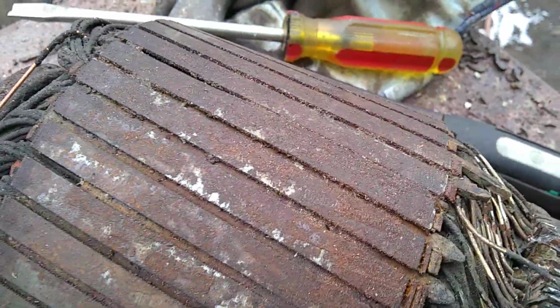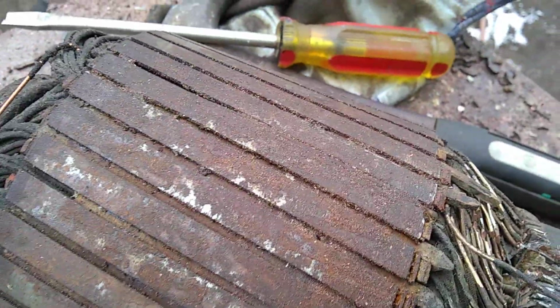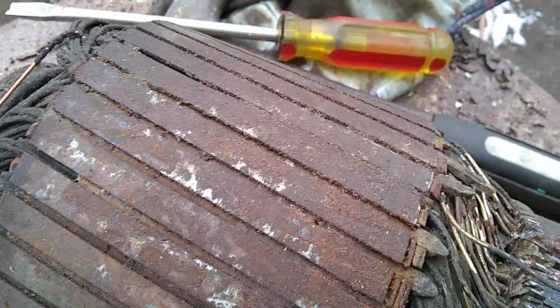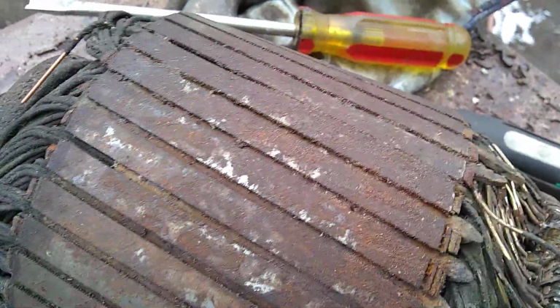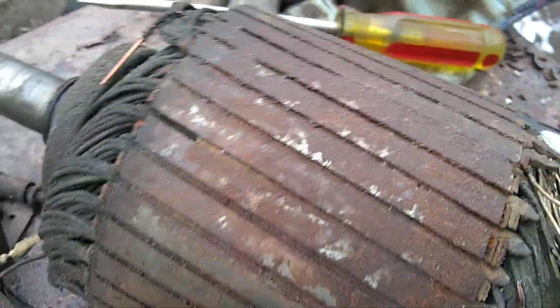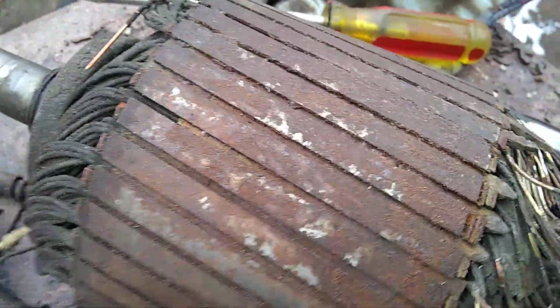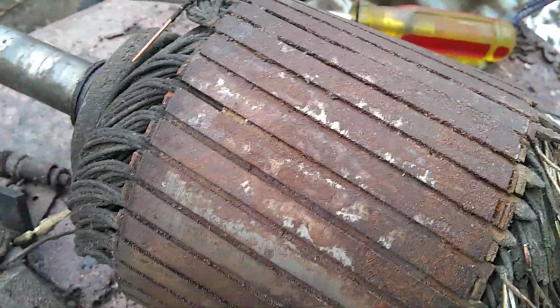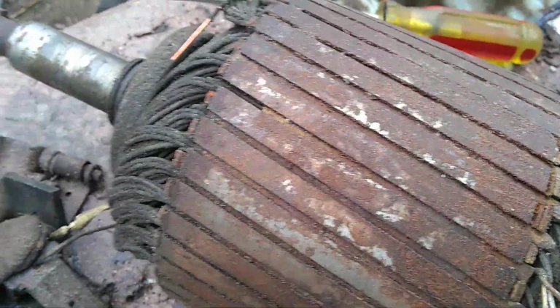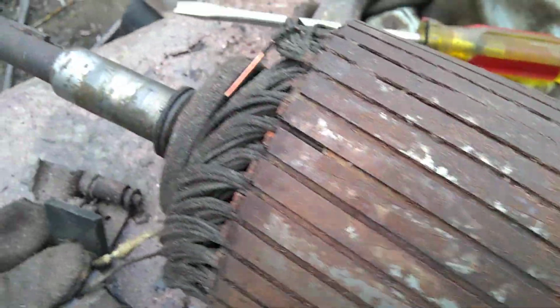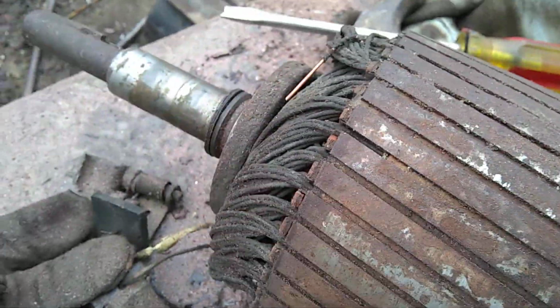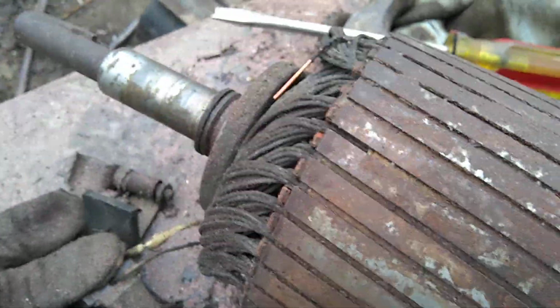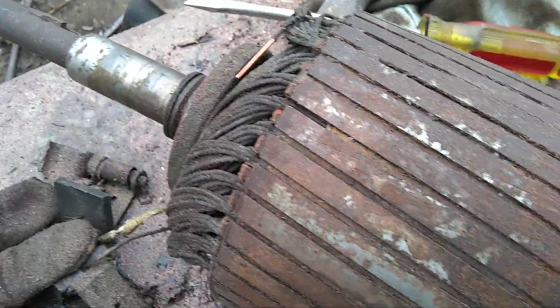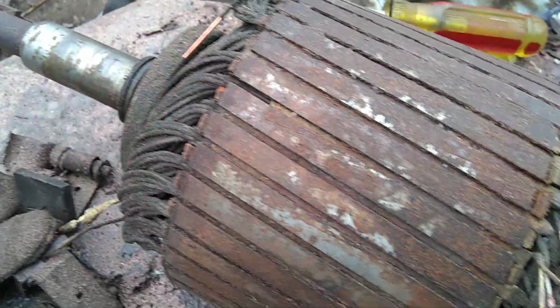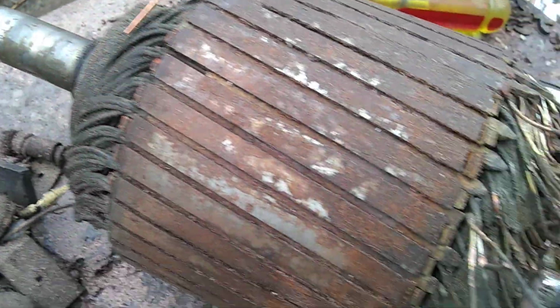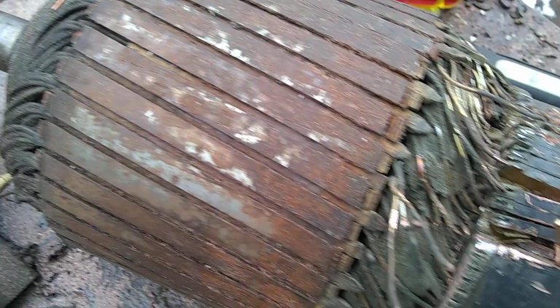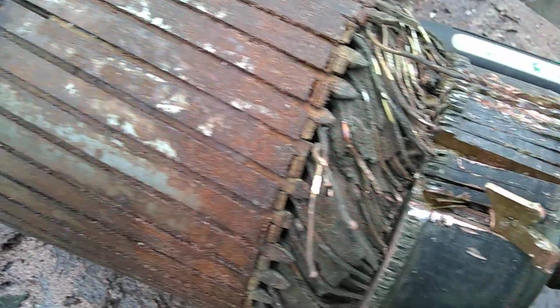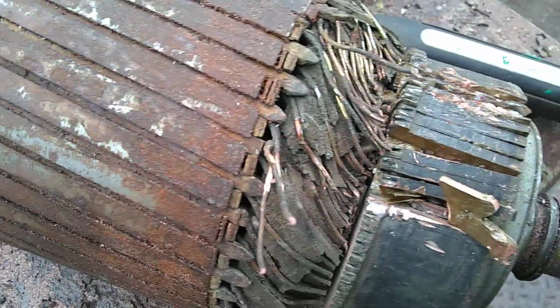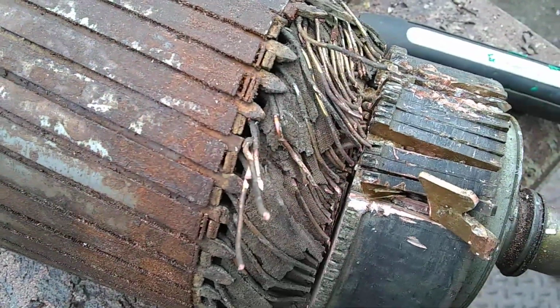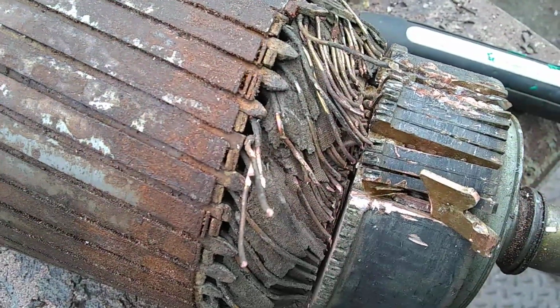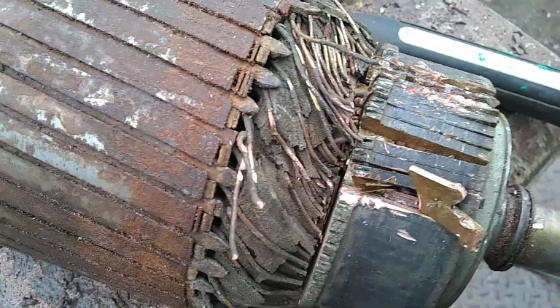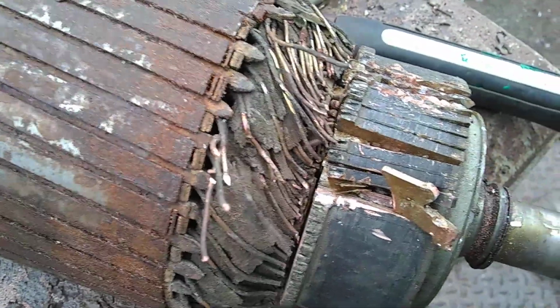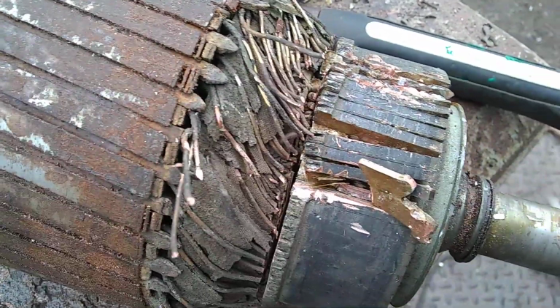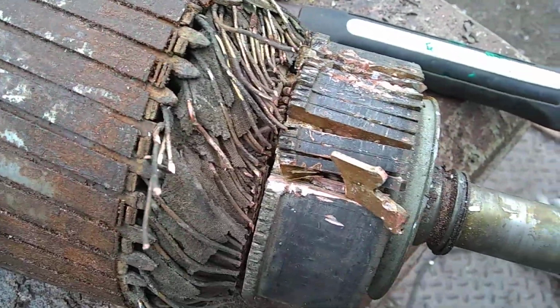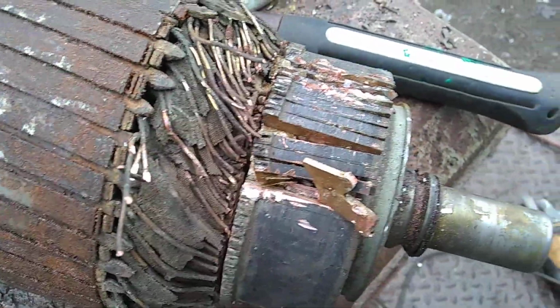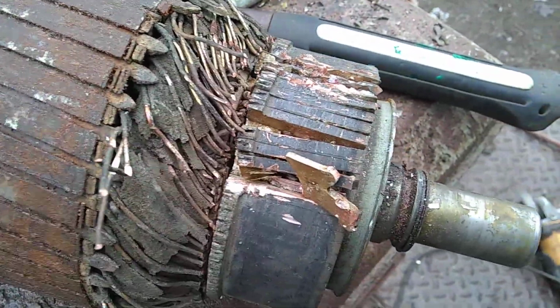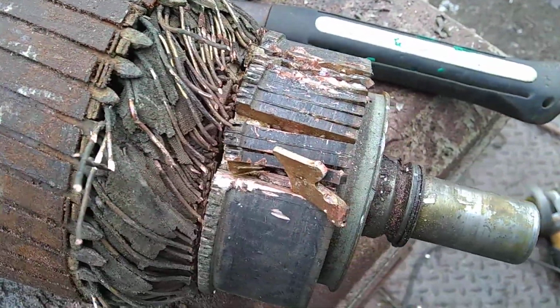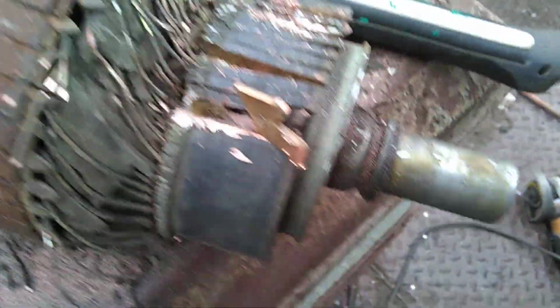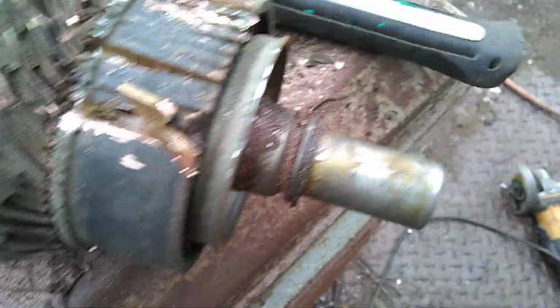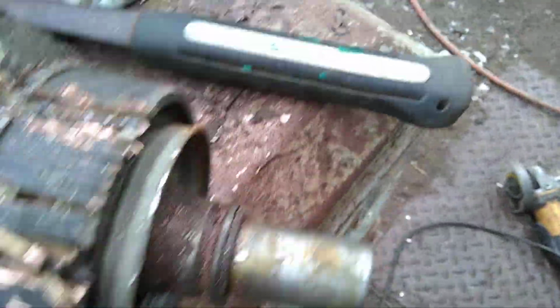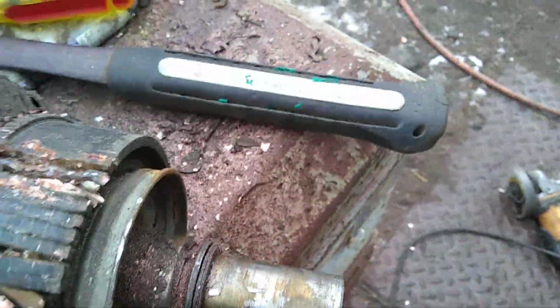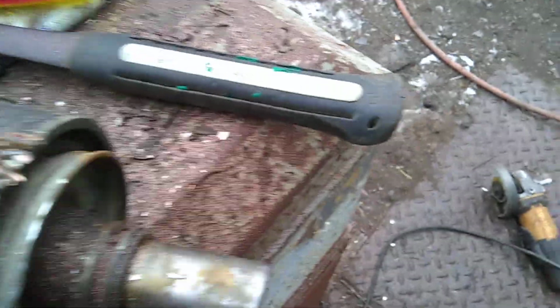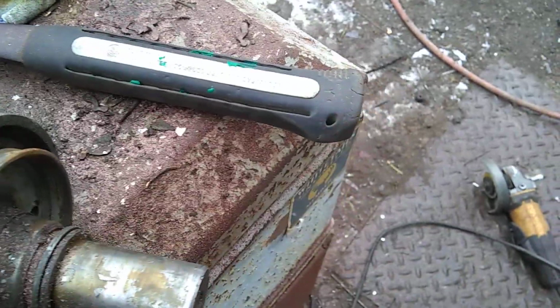This is the armature here. I got some transformers getting ready, so I'll be stripping them down.